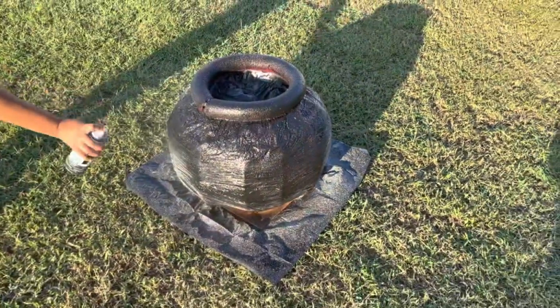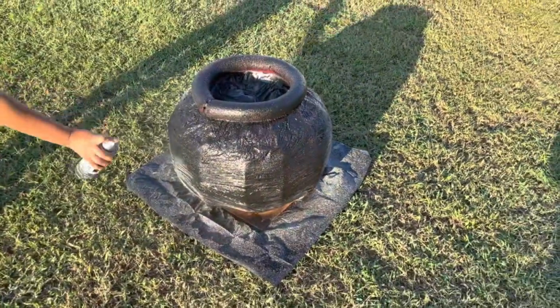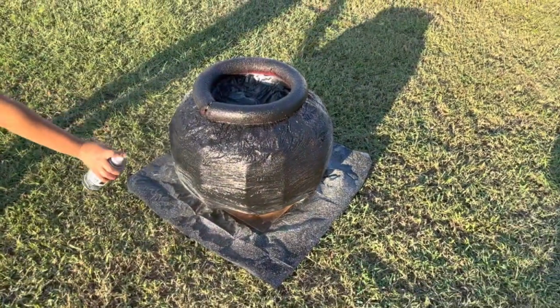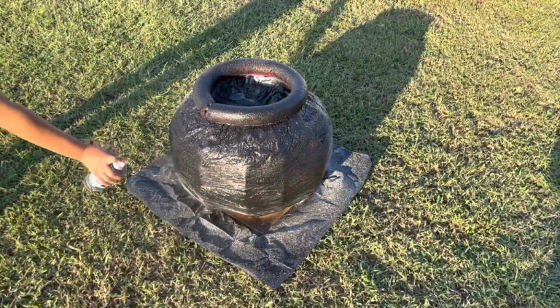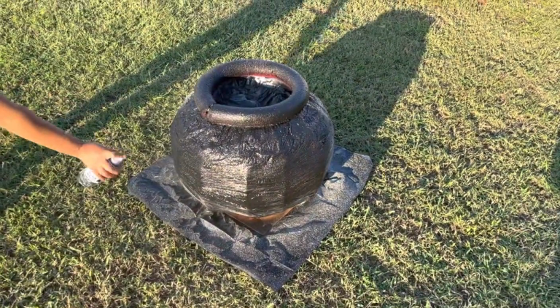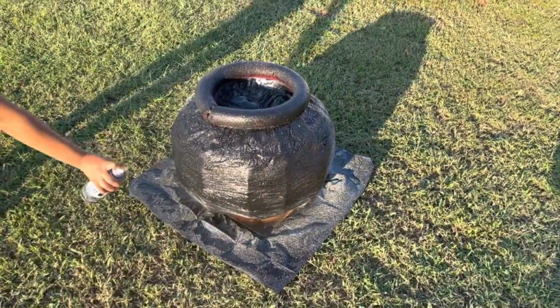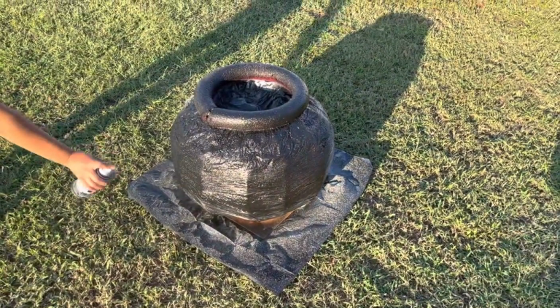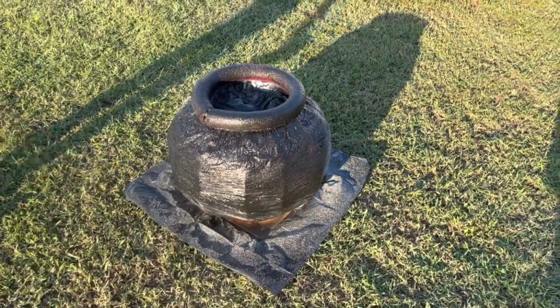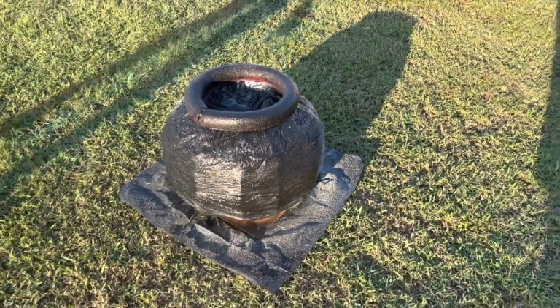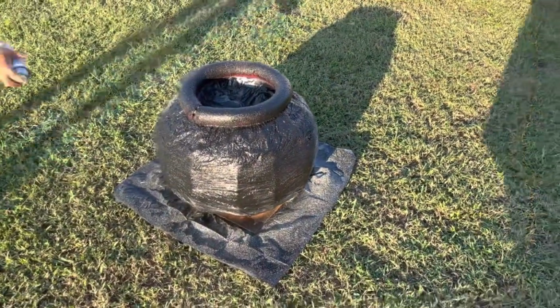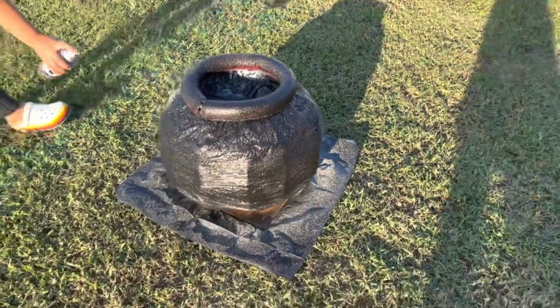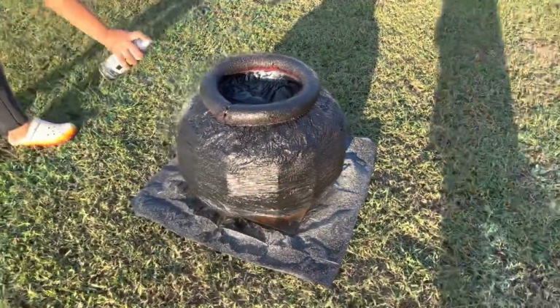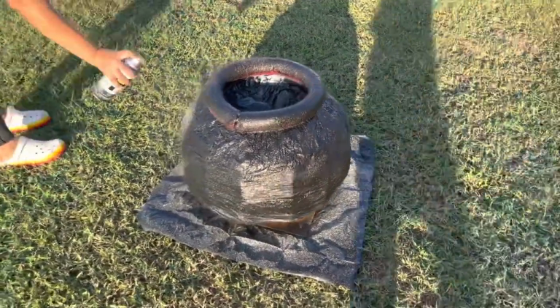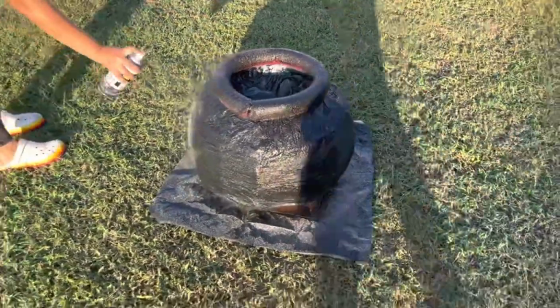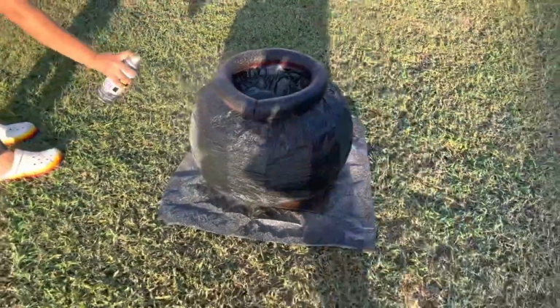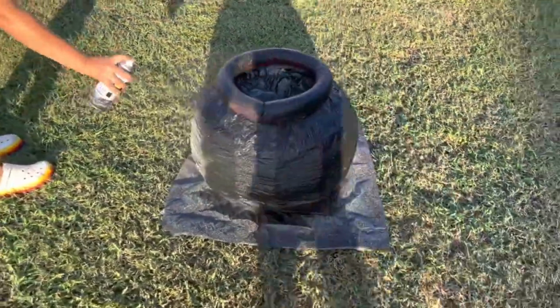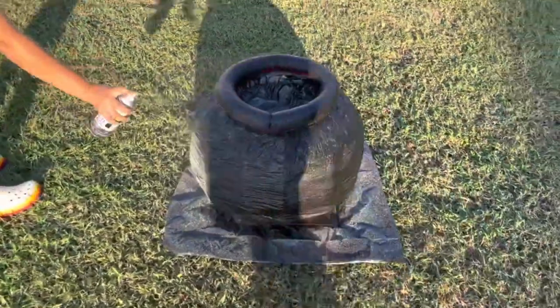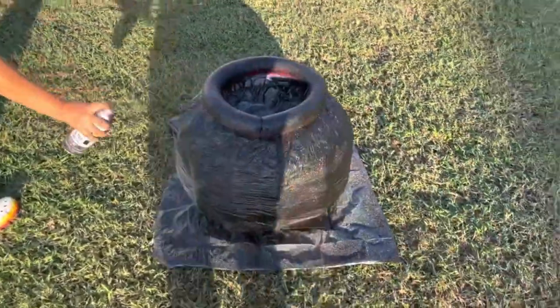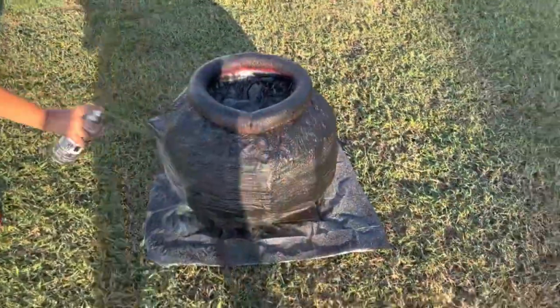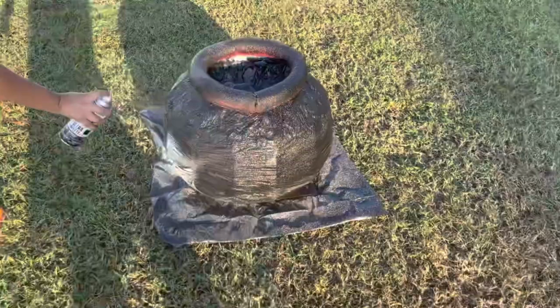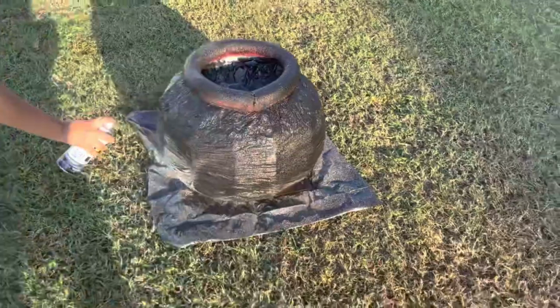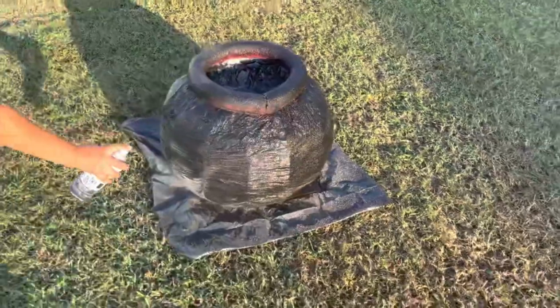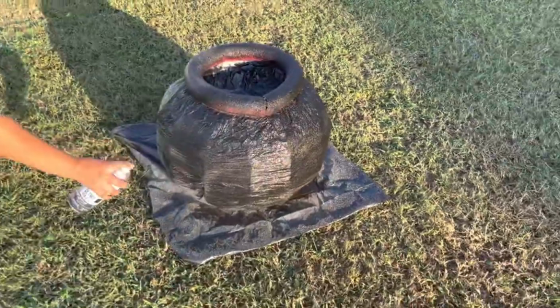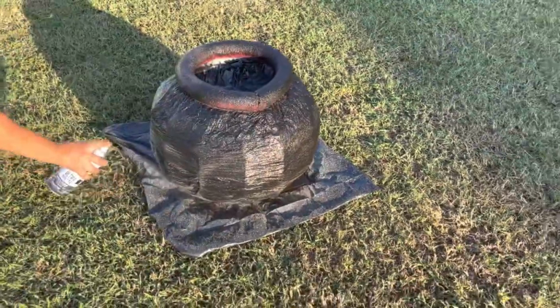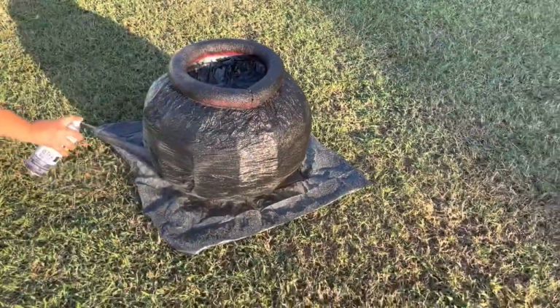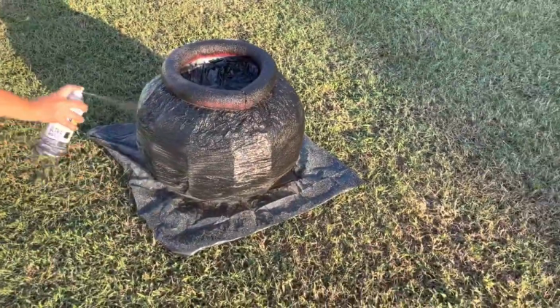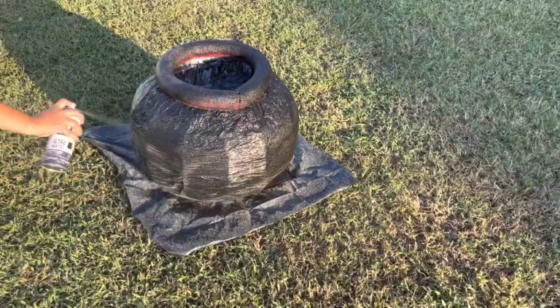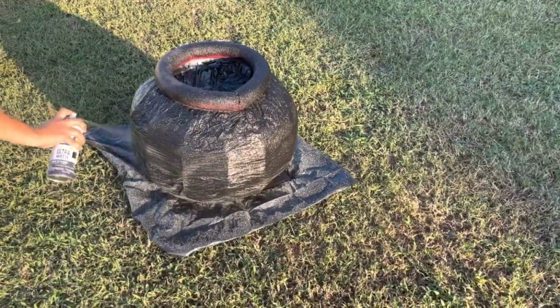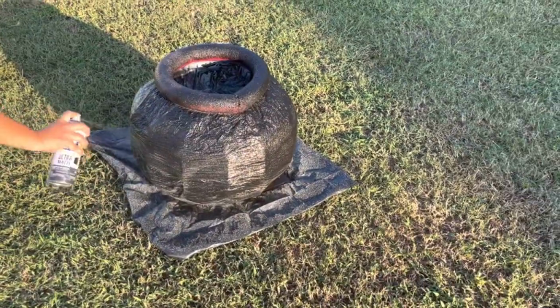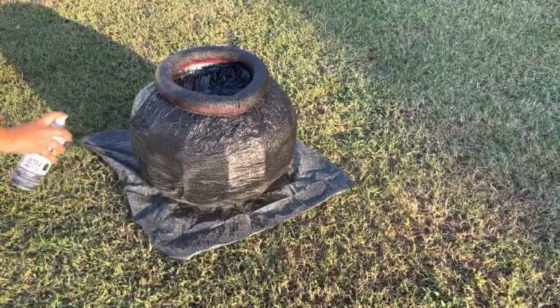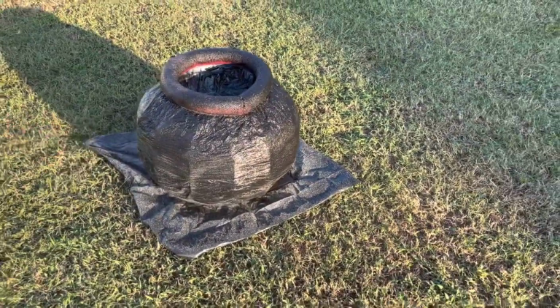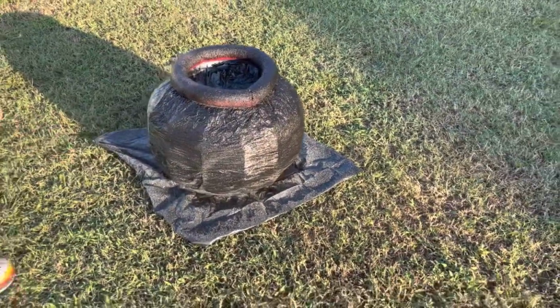Apply two to three coats of black spray paint, paying attention to the base most because the top will be covered with foam.